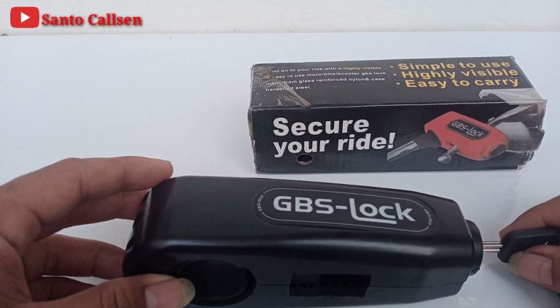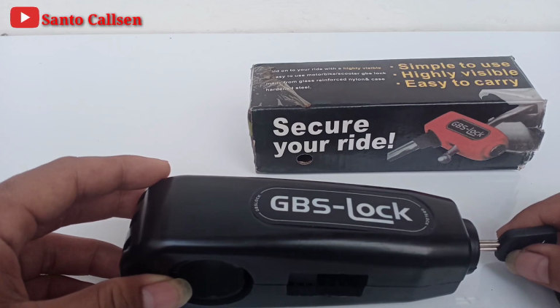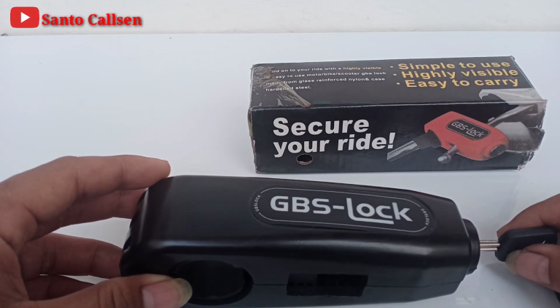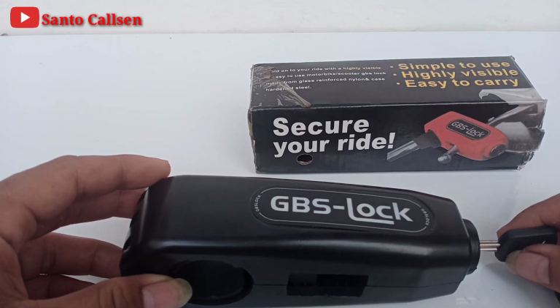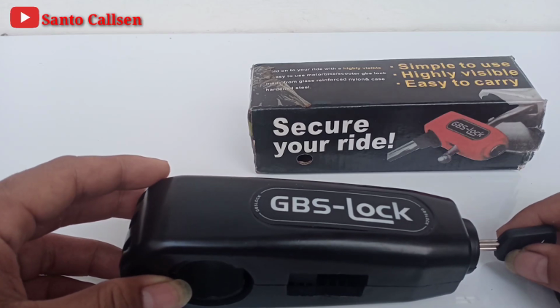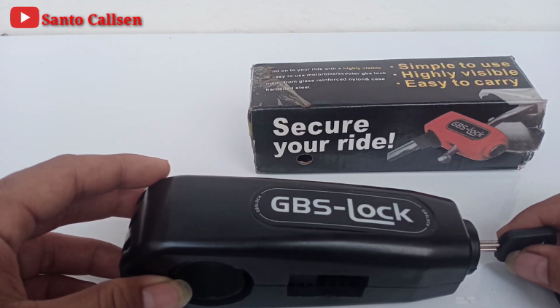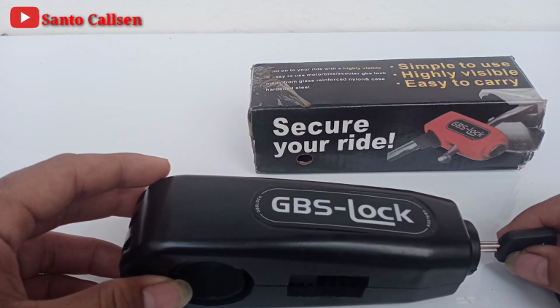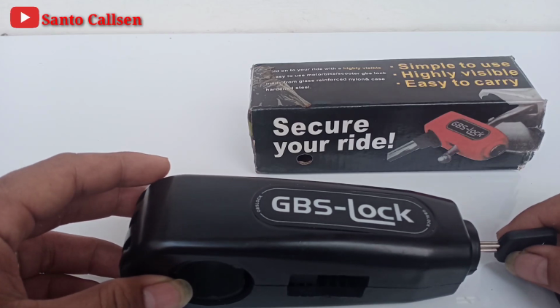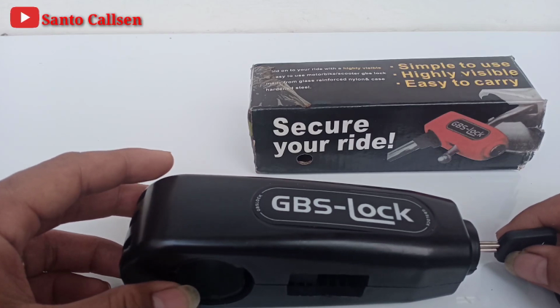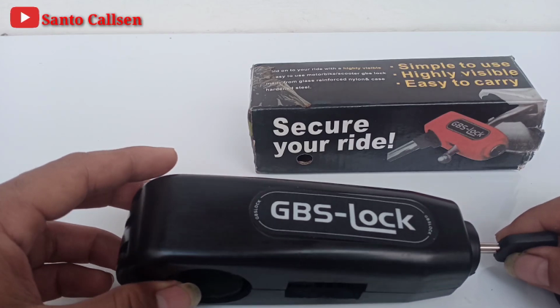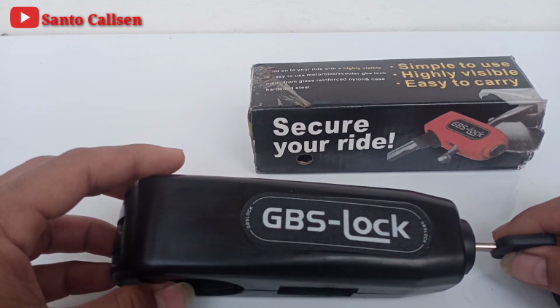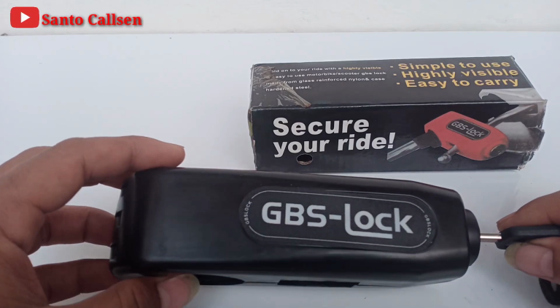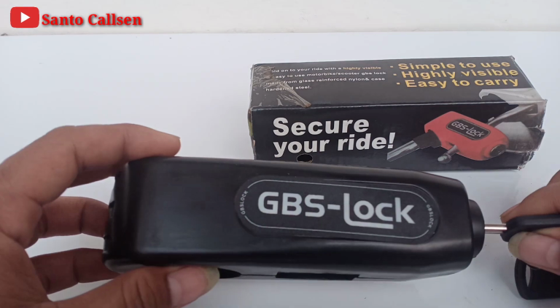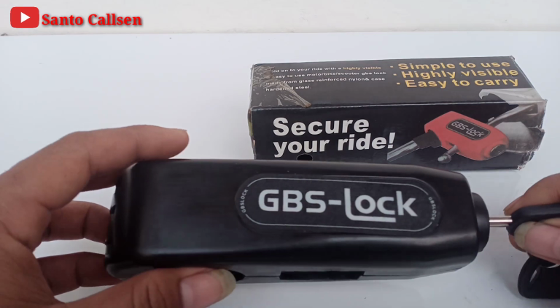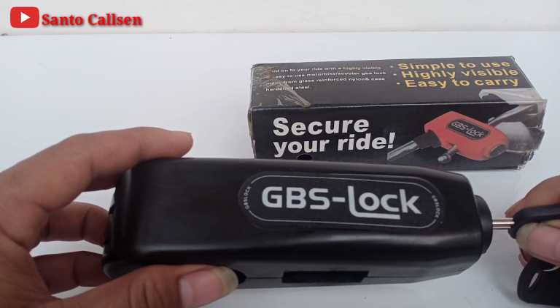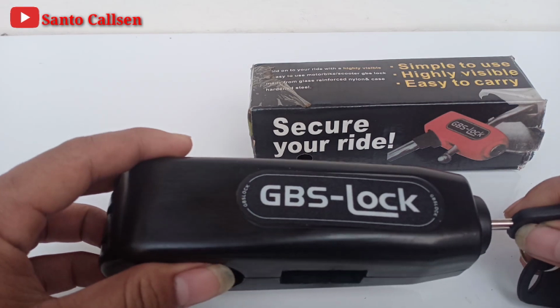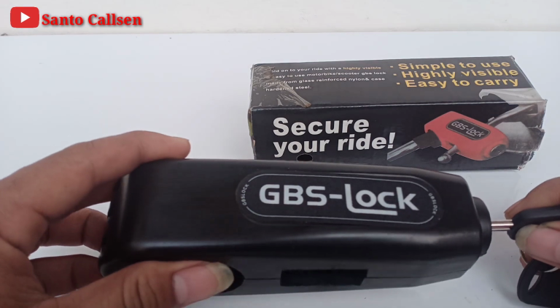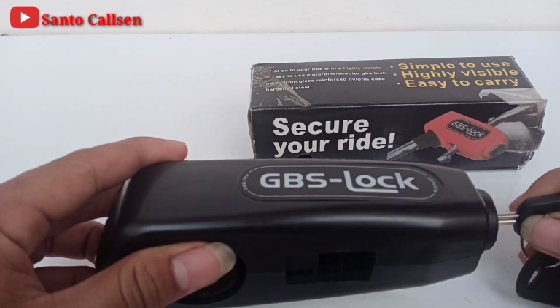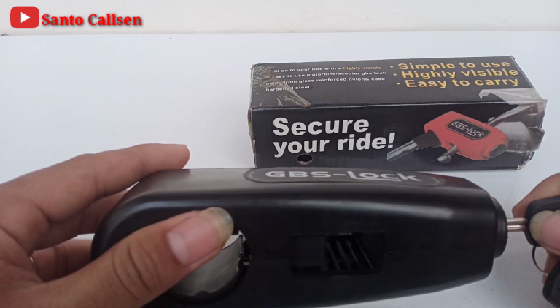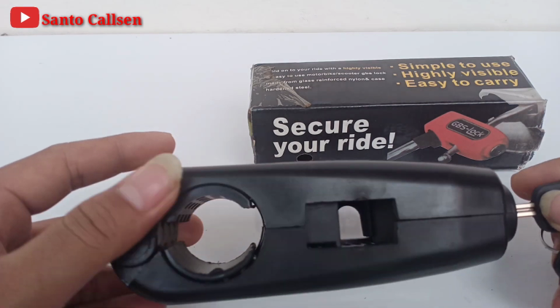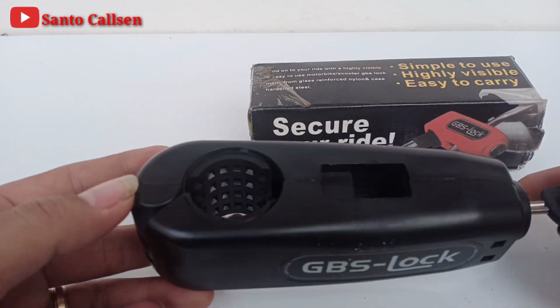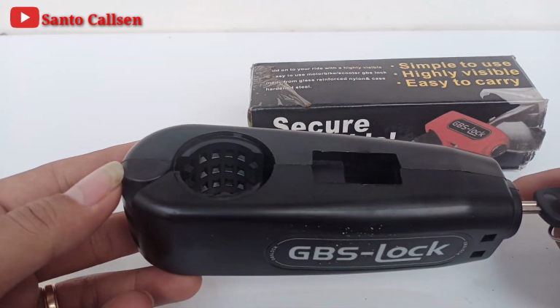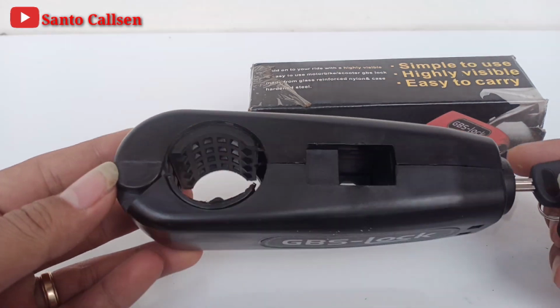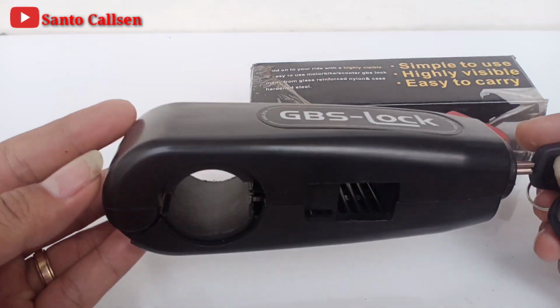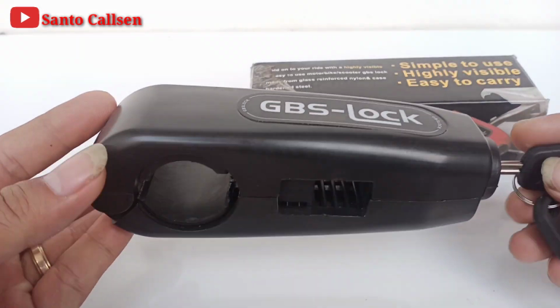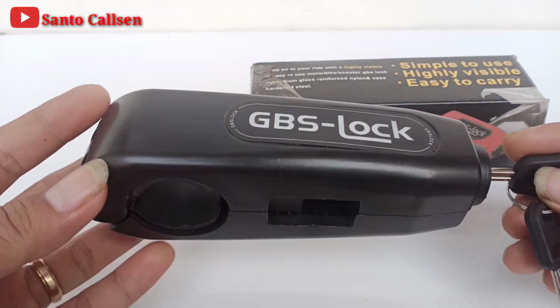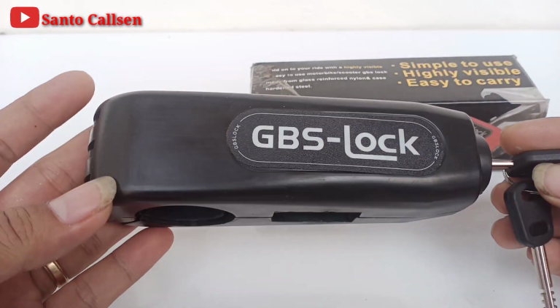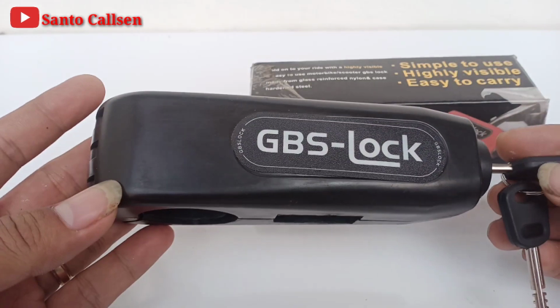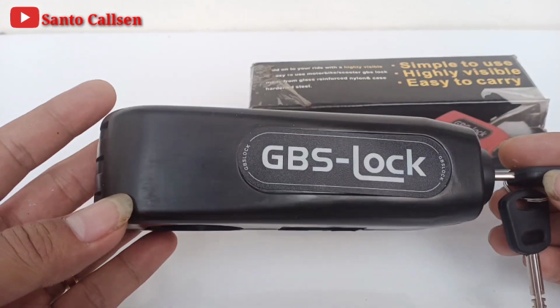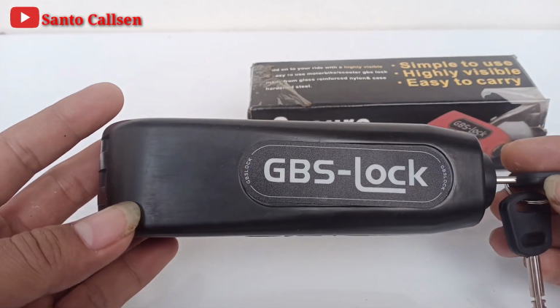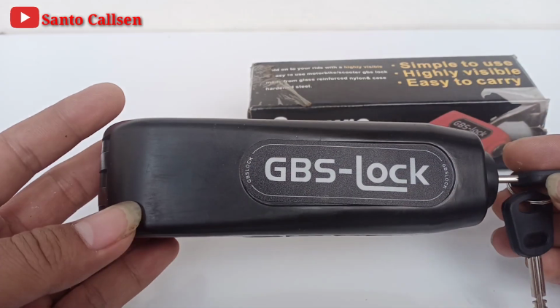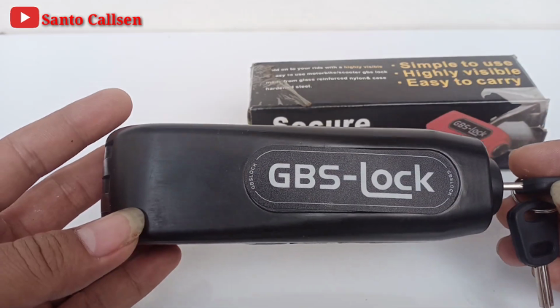Hello teman-teman, balik lagi bersama saya di channel Santol. Pada video kali ini, aku akan unboxing Grip Lock.